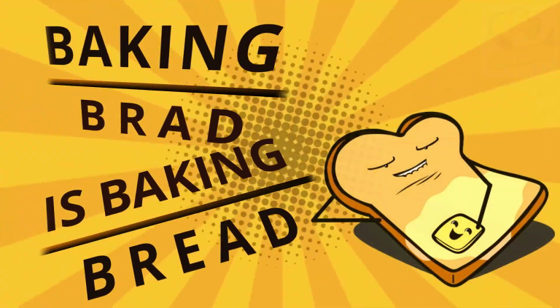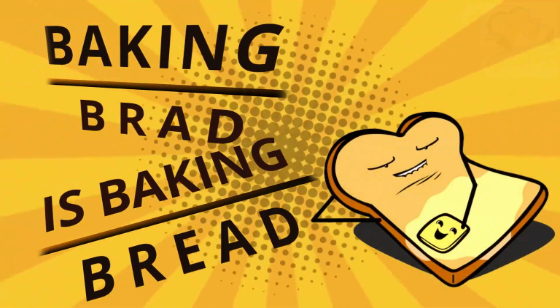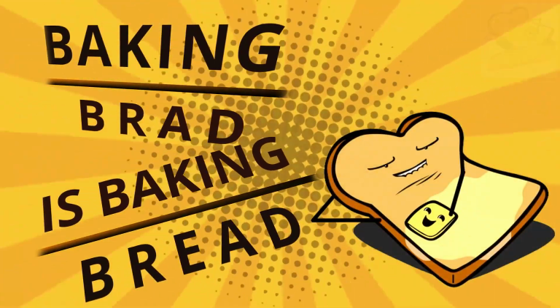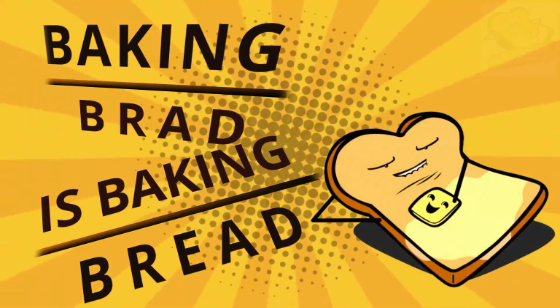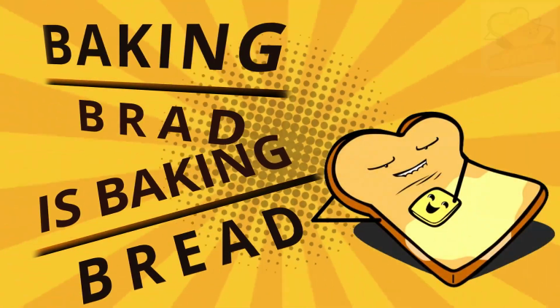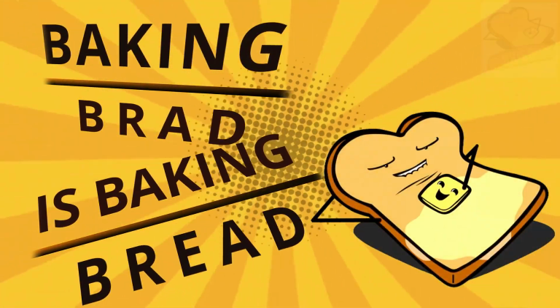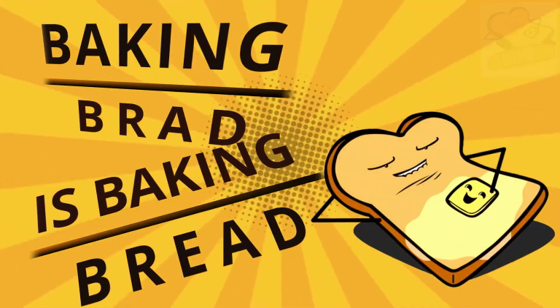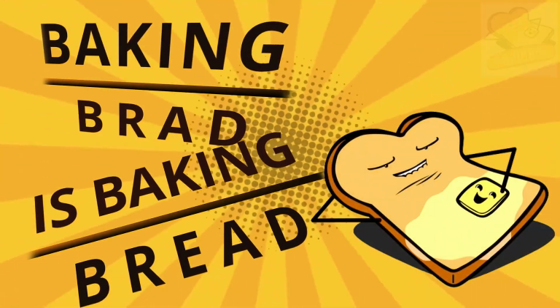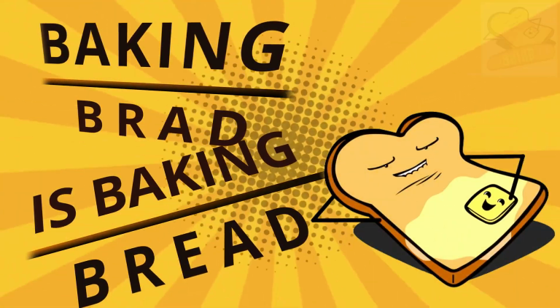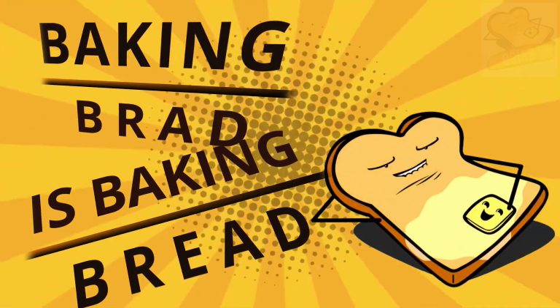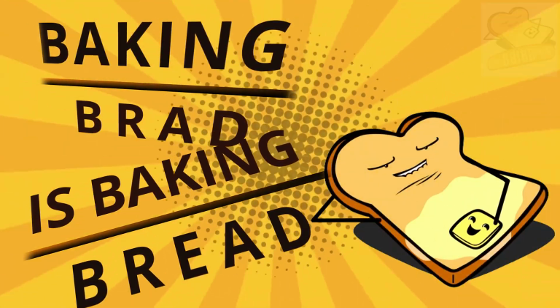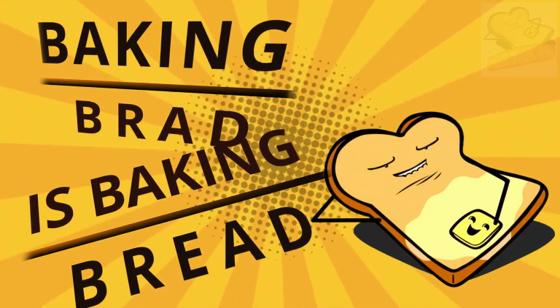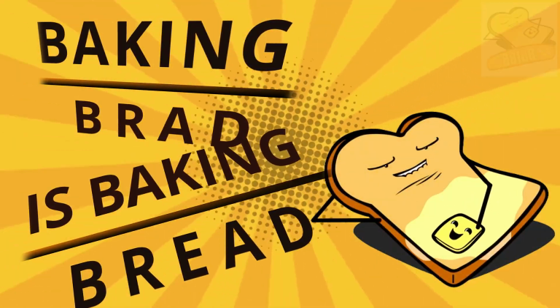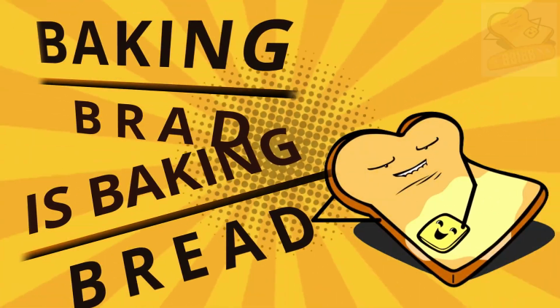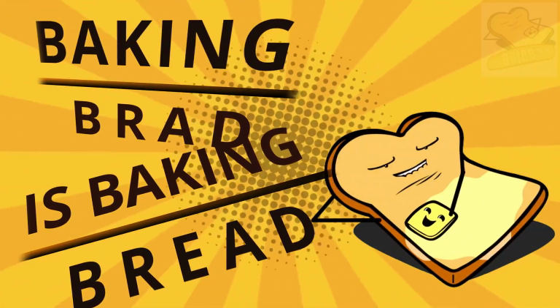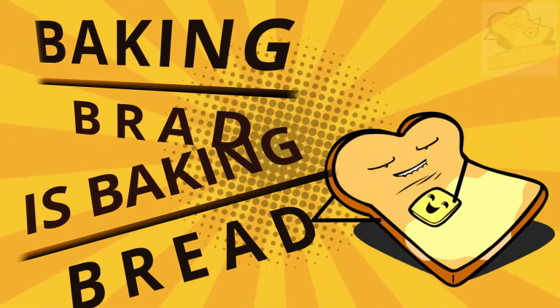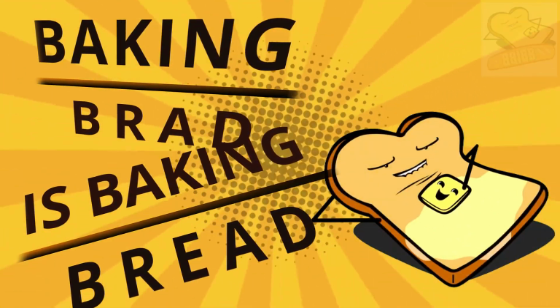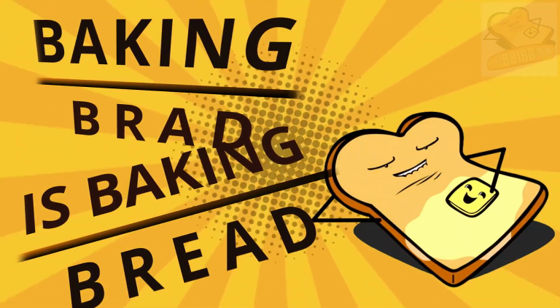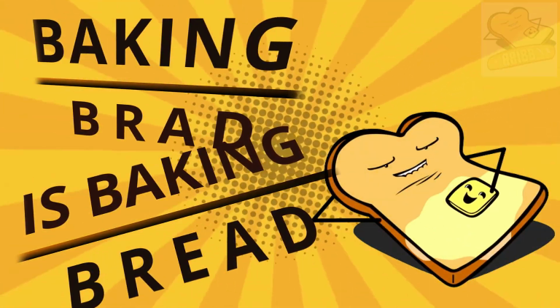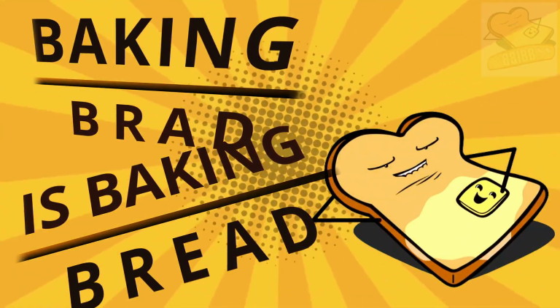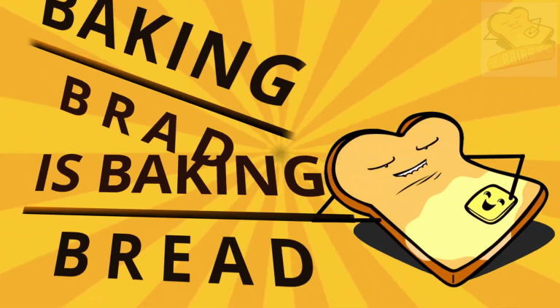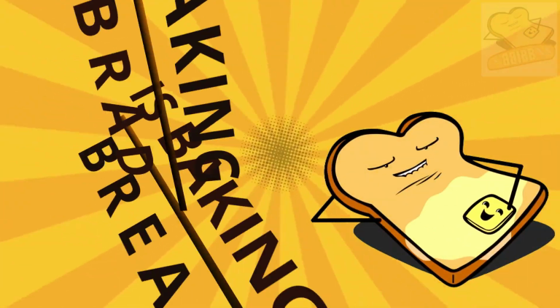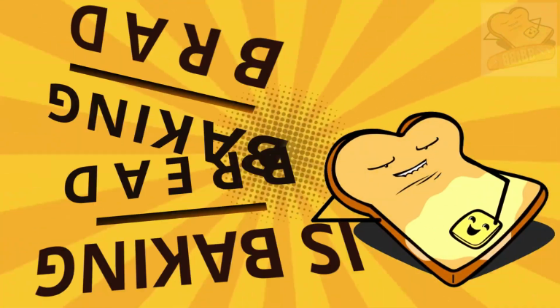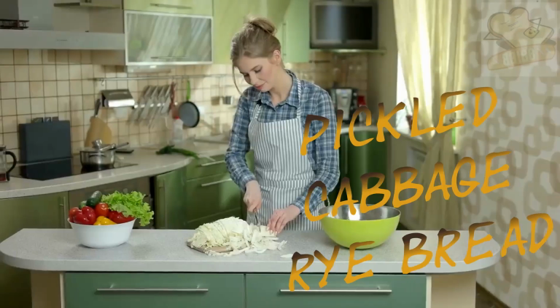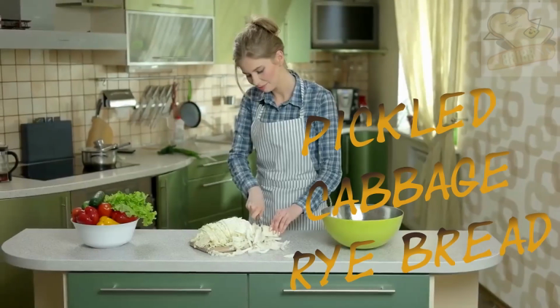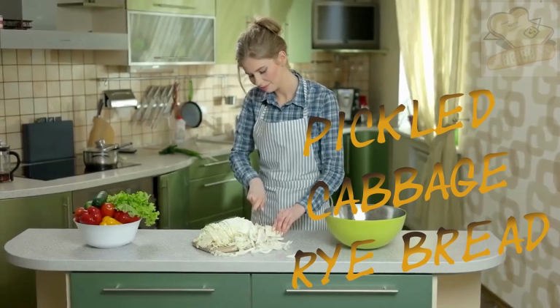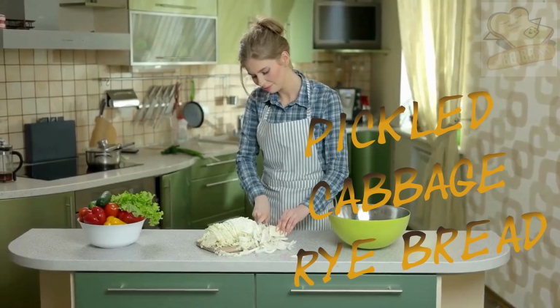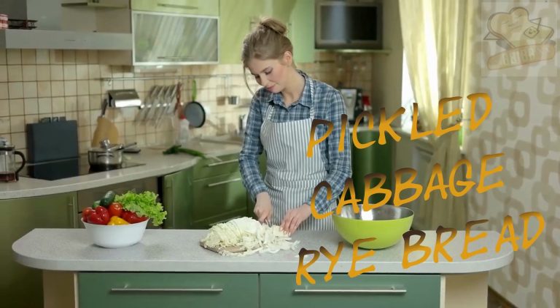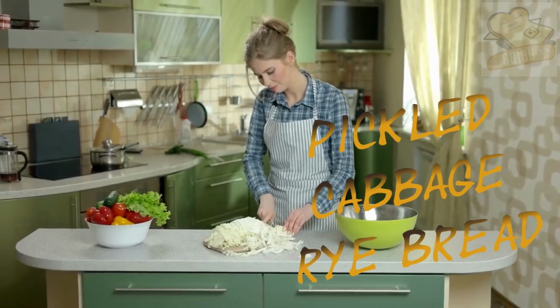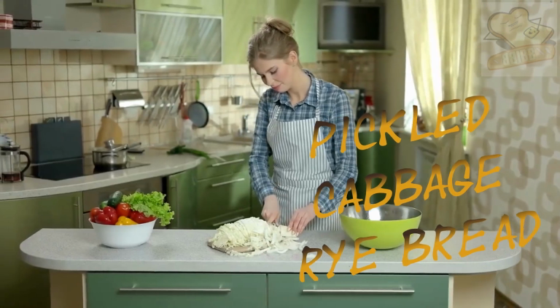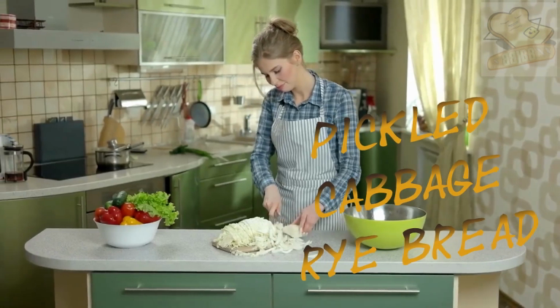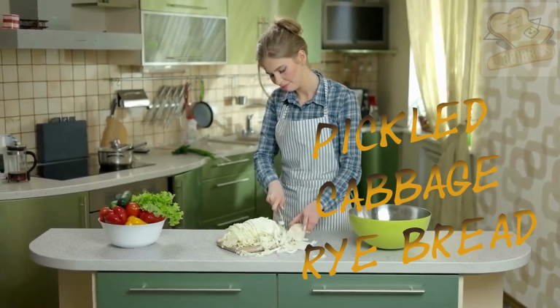Baking Brad is Baking Bread. Pickled Cabbage Rye Bread.